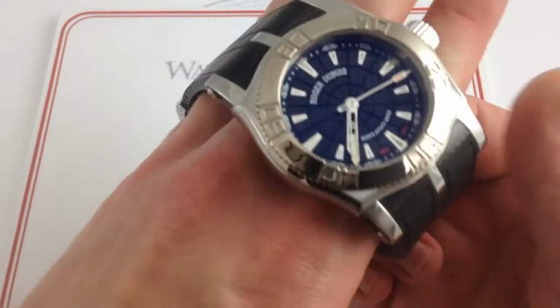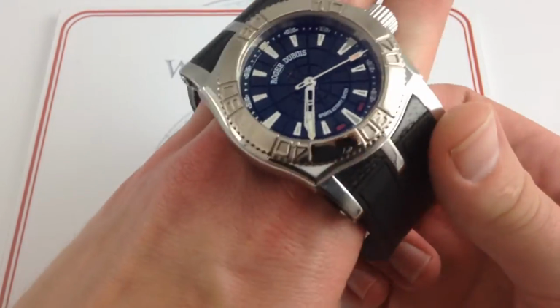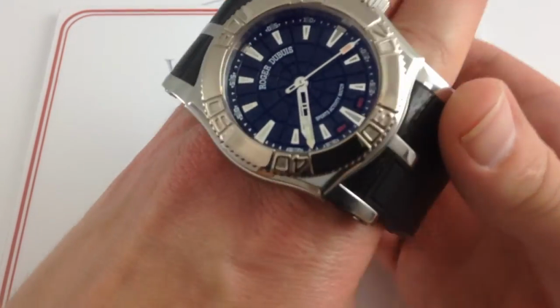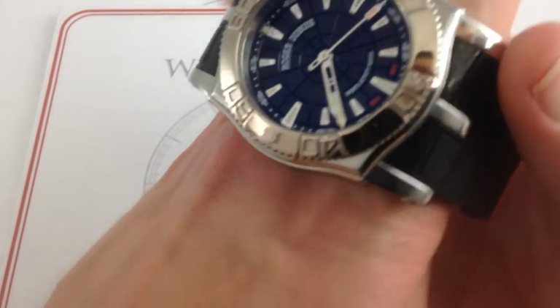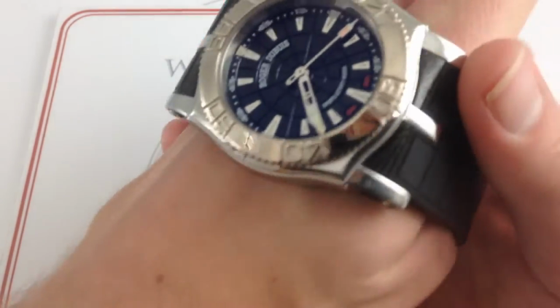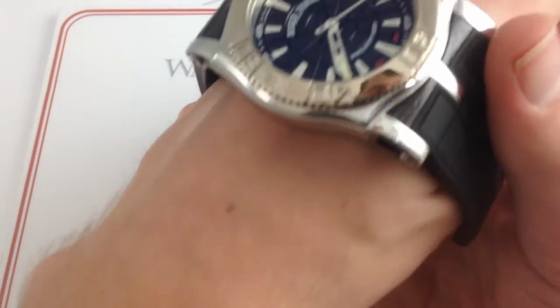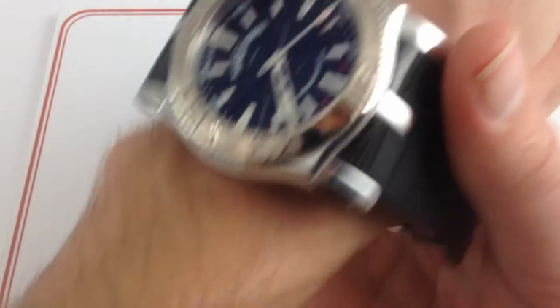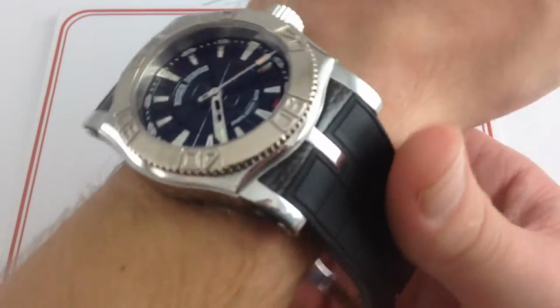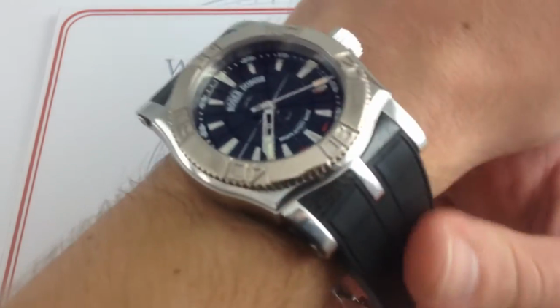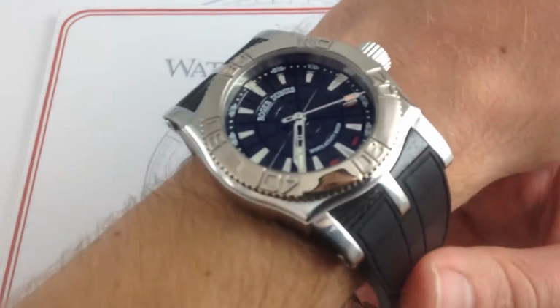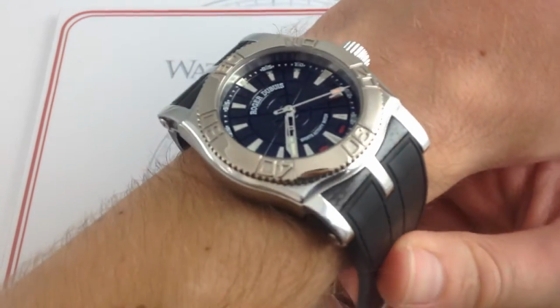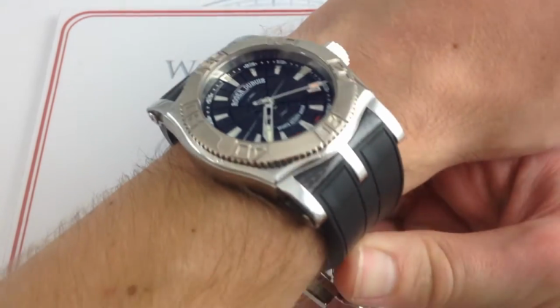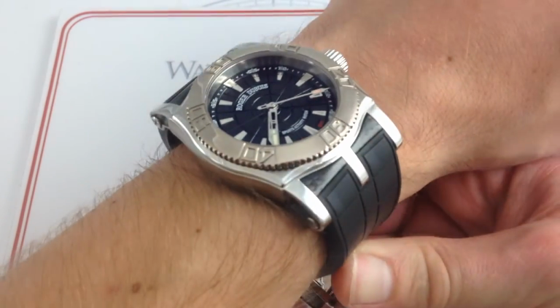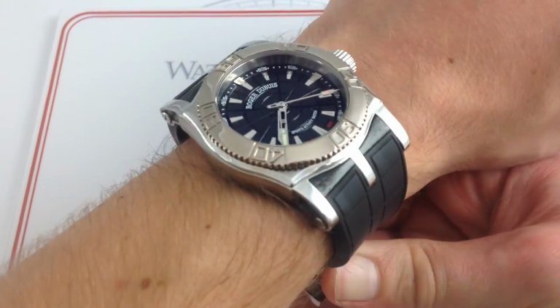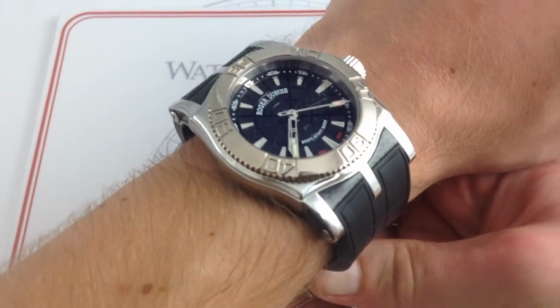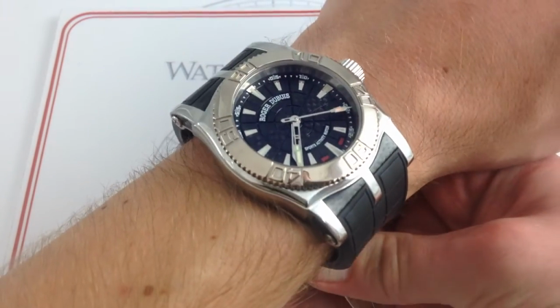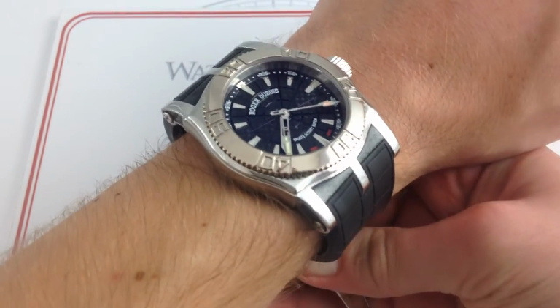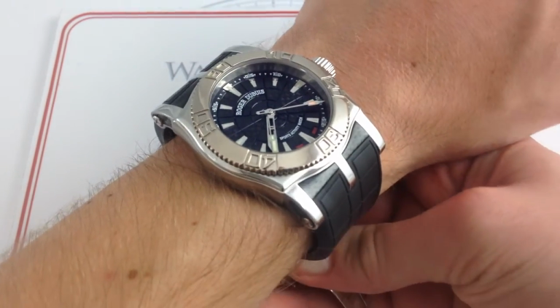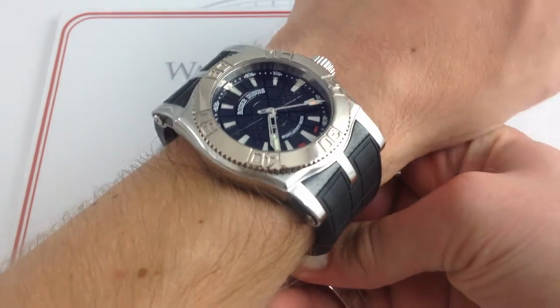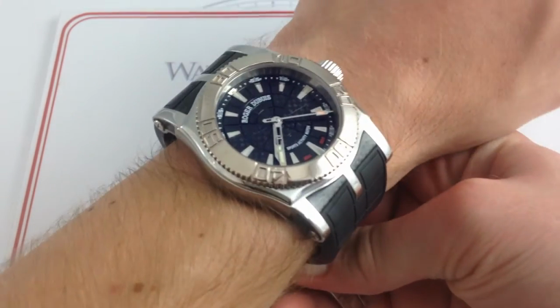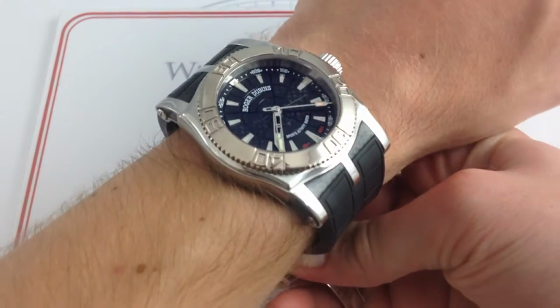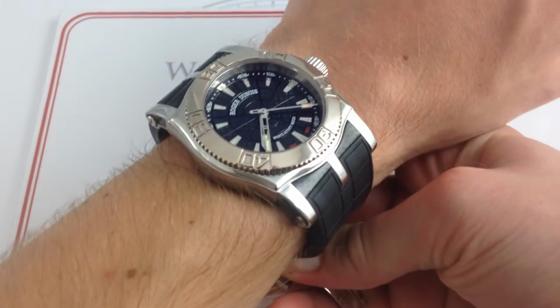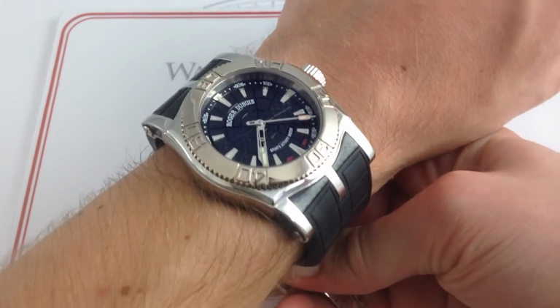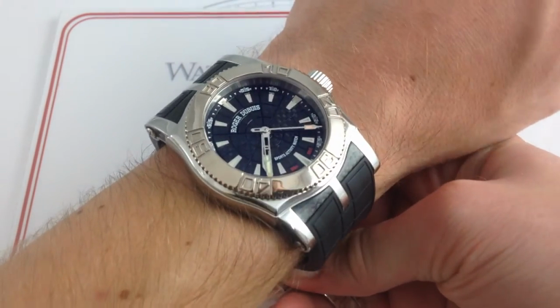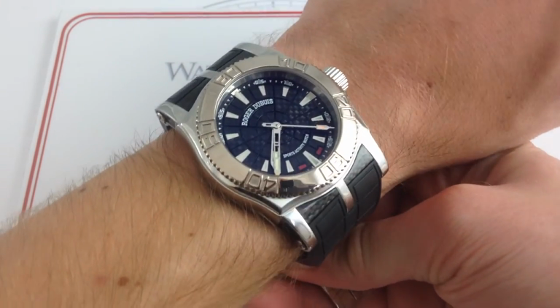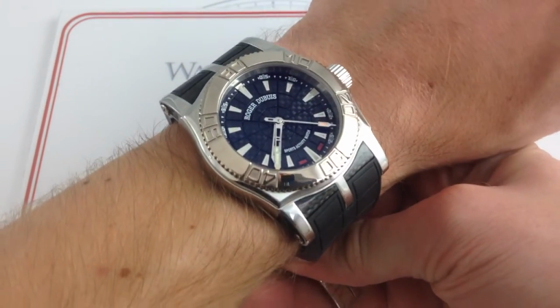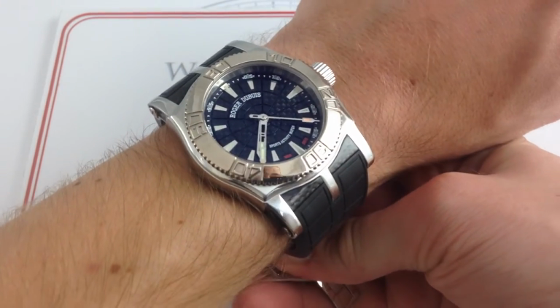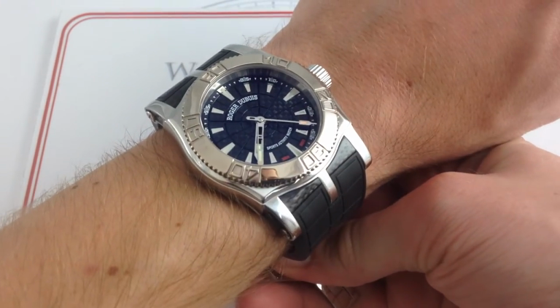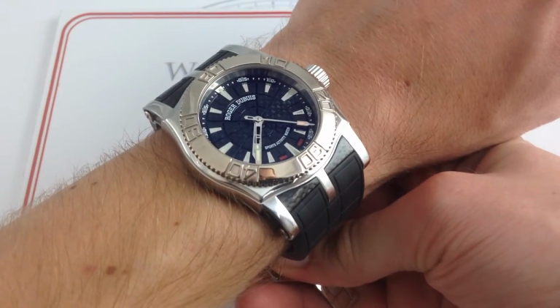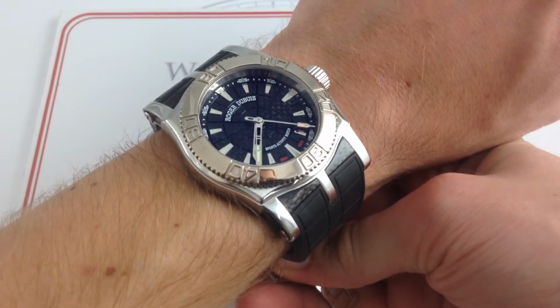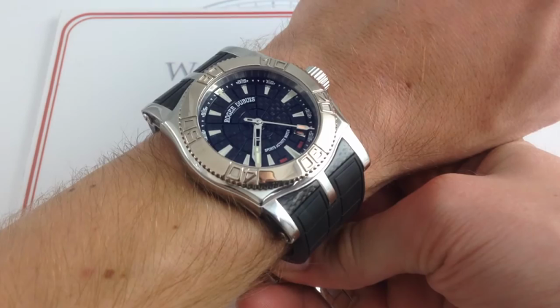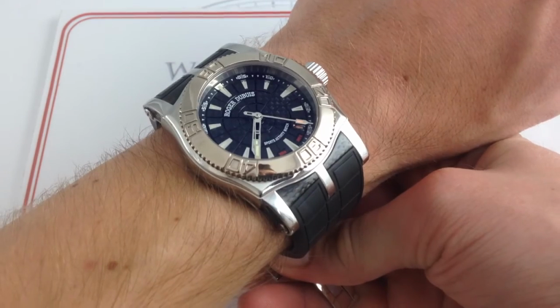Now, this Easy Diver, one of only 250 made, represents one of my personal favorites in the Roger Dubuis canon.